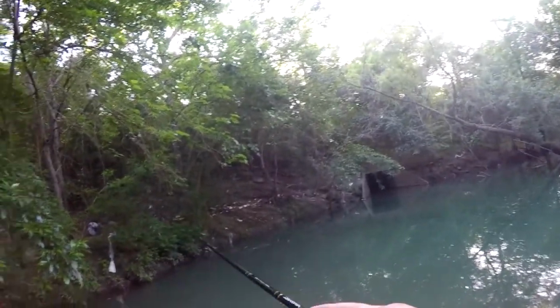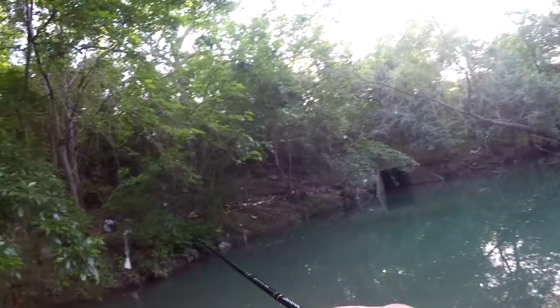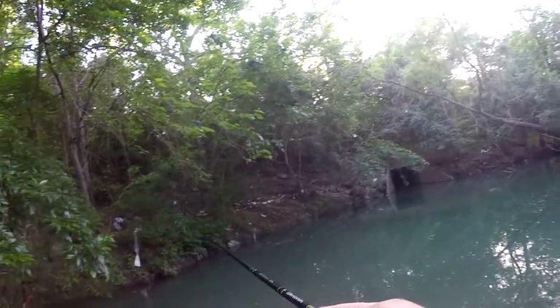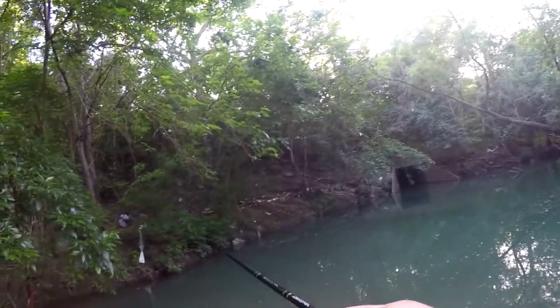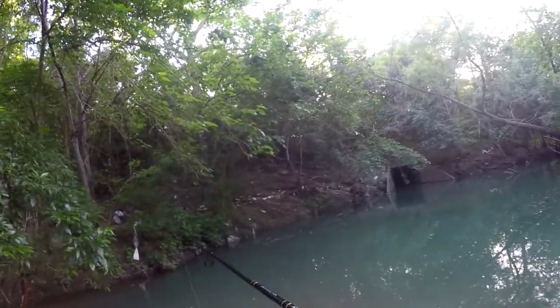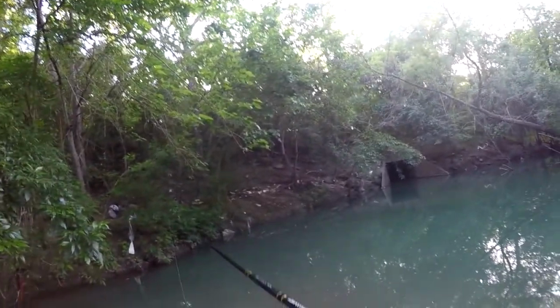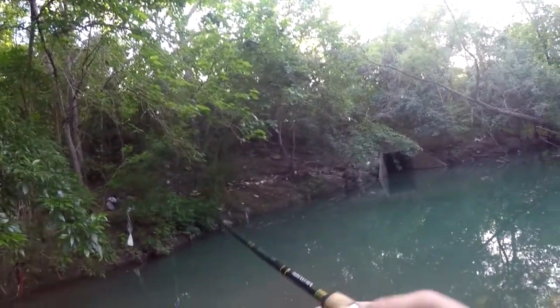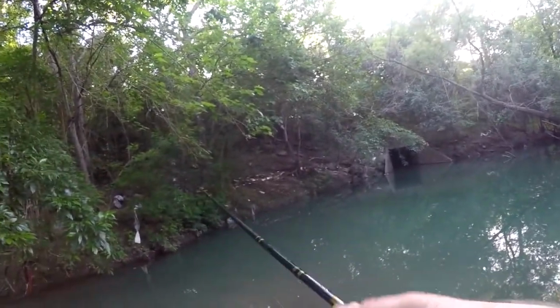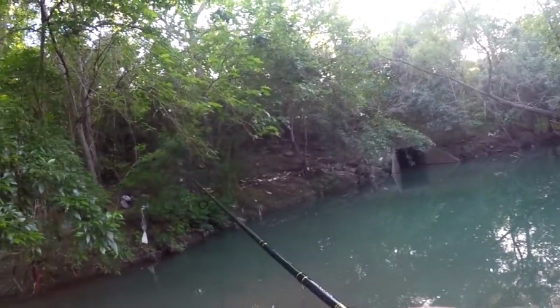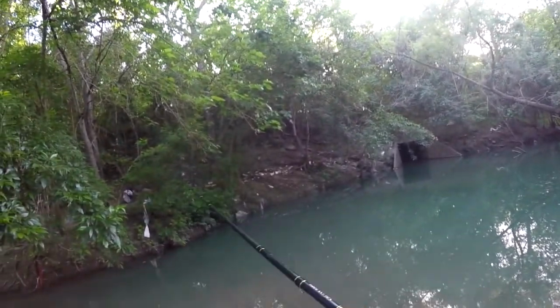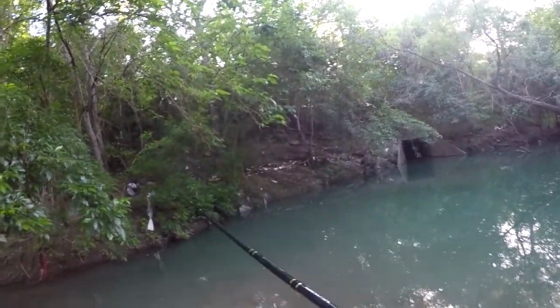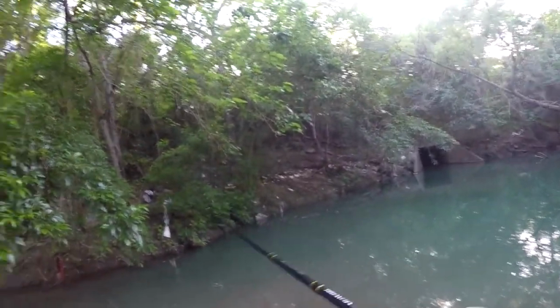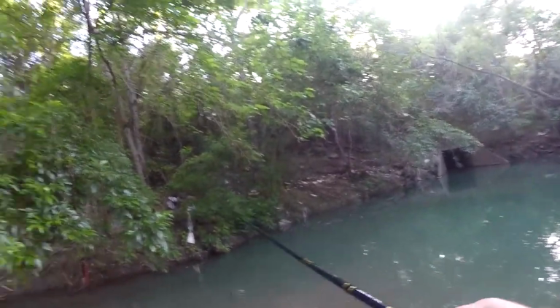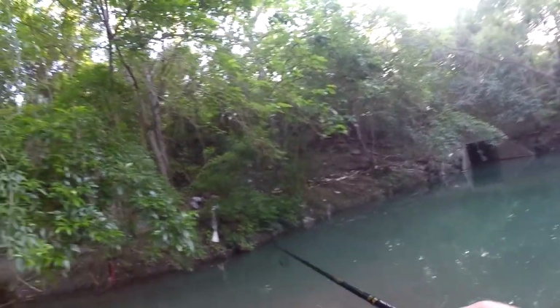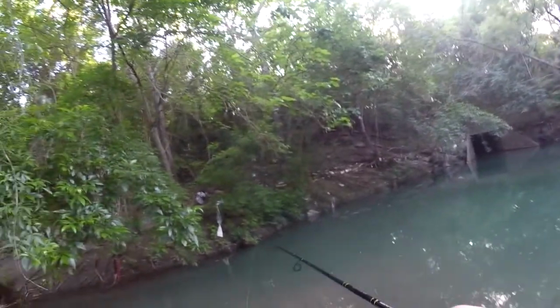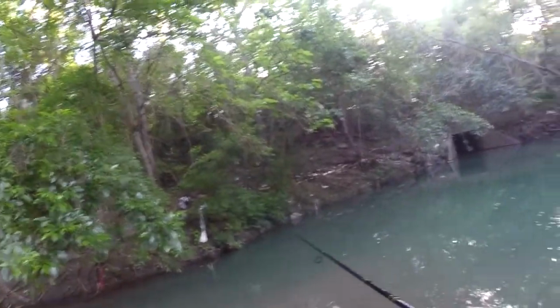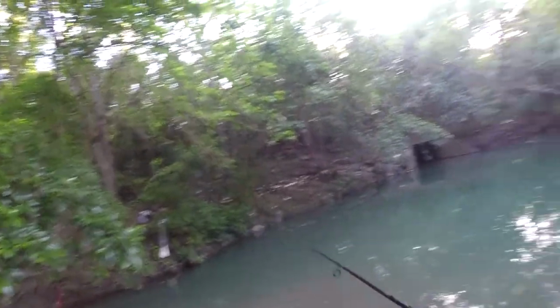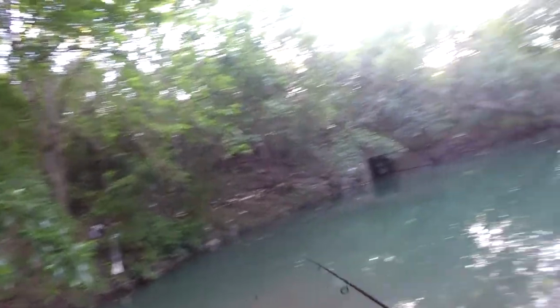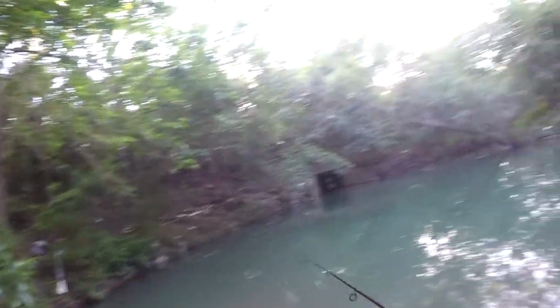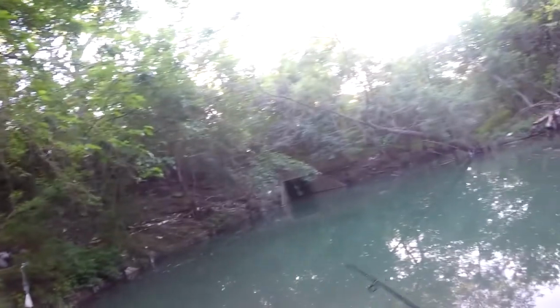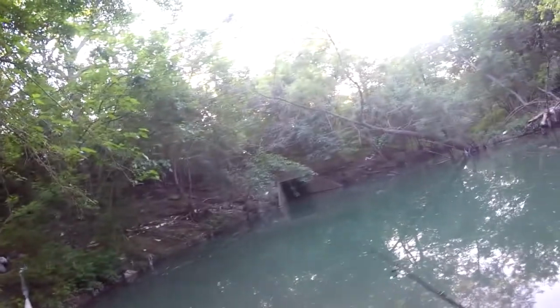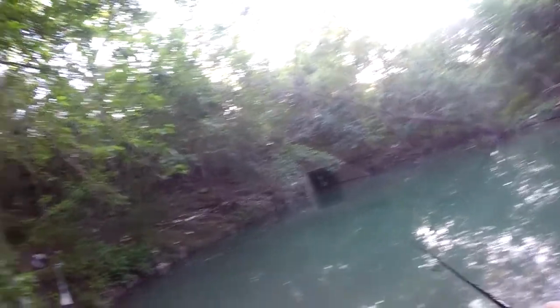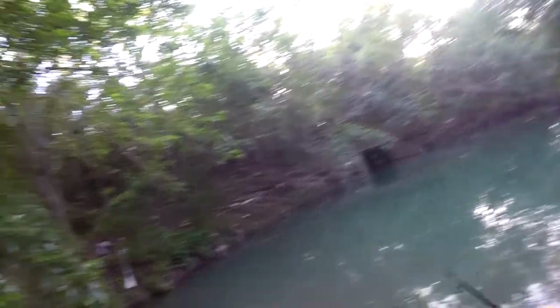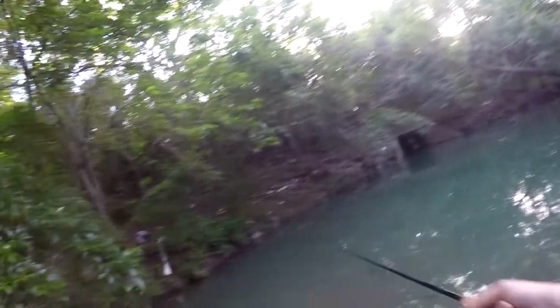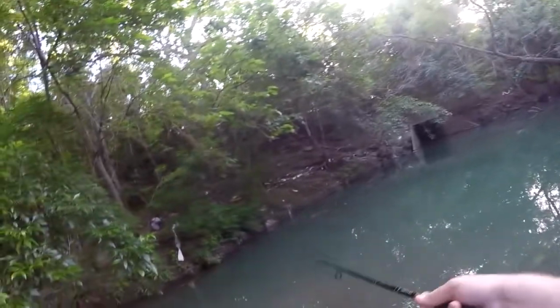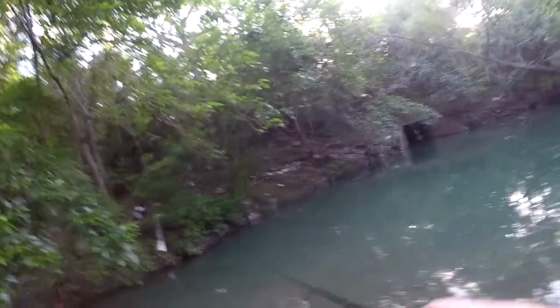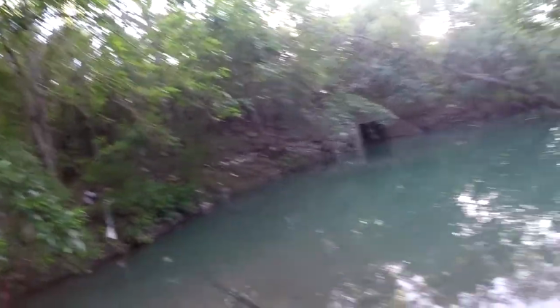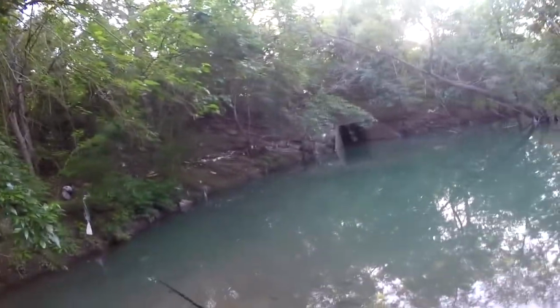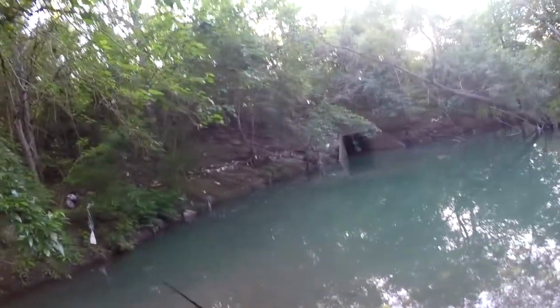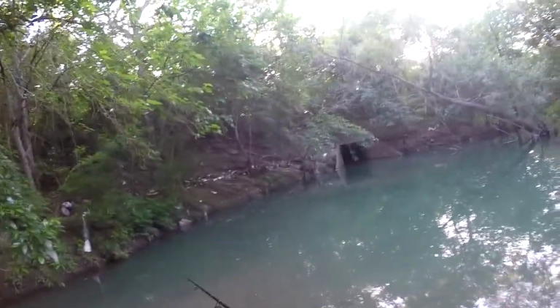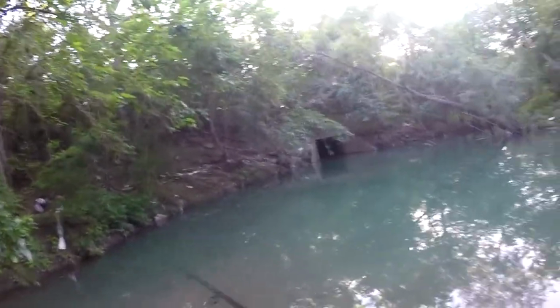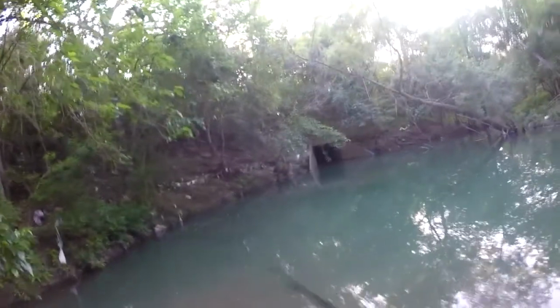Oh that was a bass, there is a bass right there. I didn't set the hook — I thought it was a sunfish. Damn.